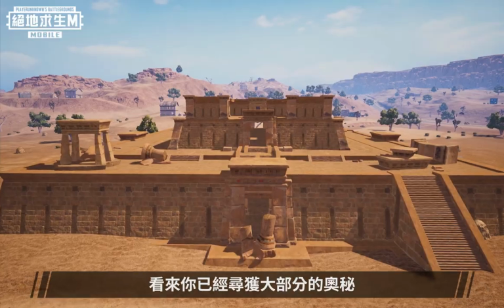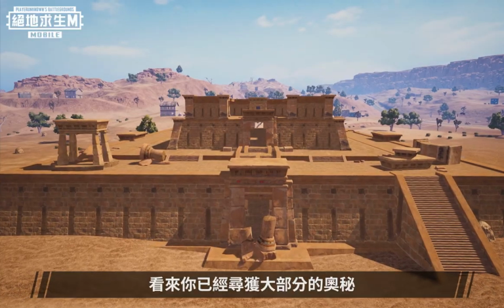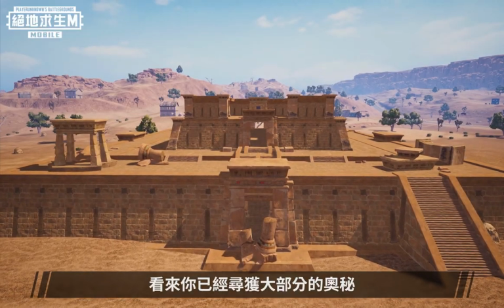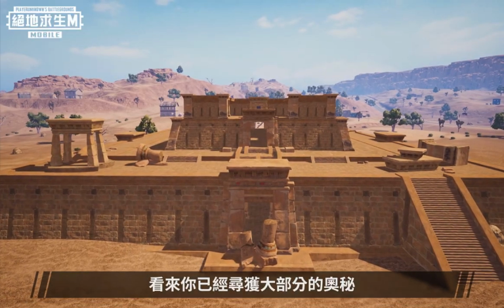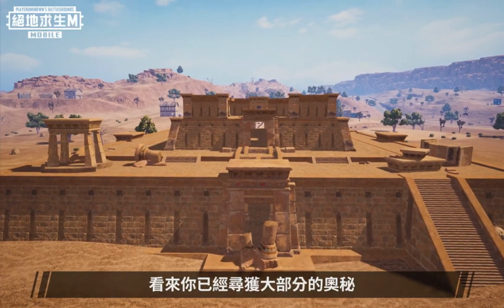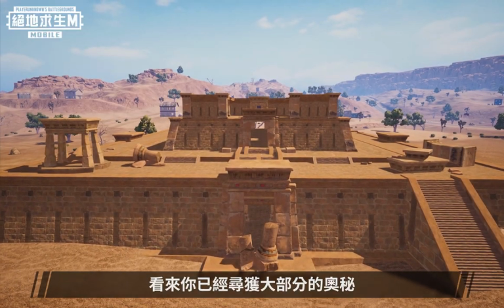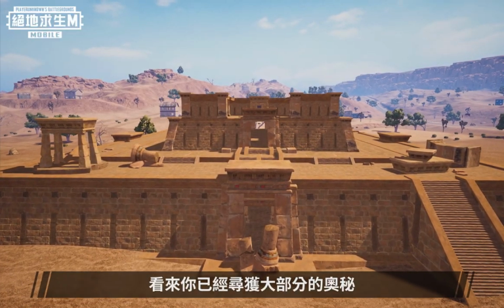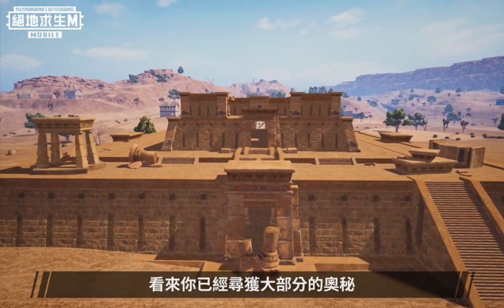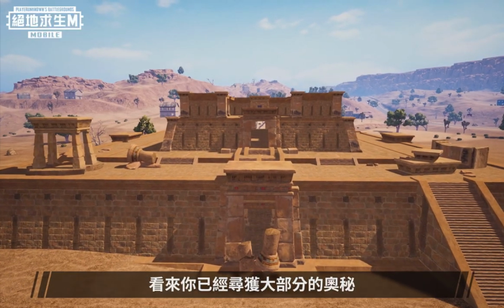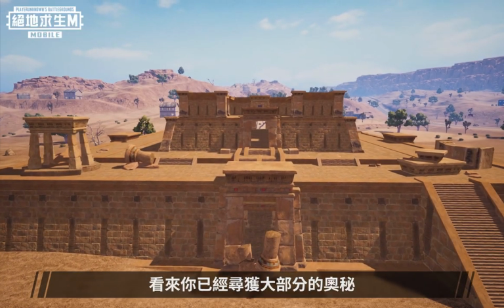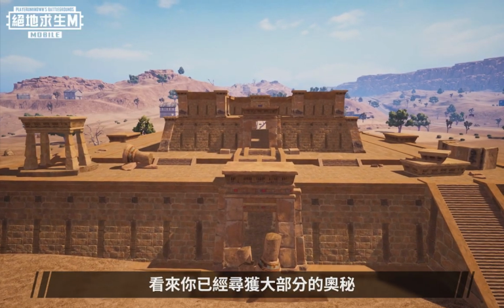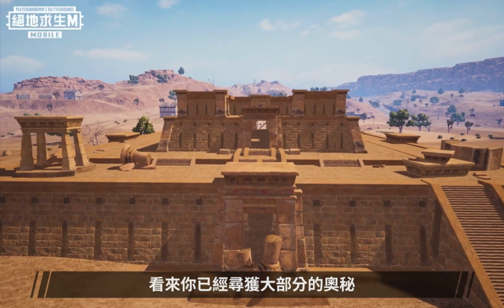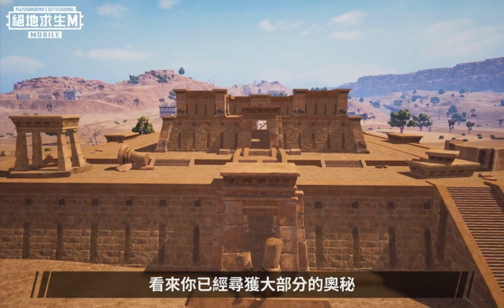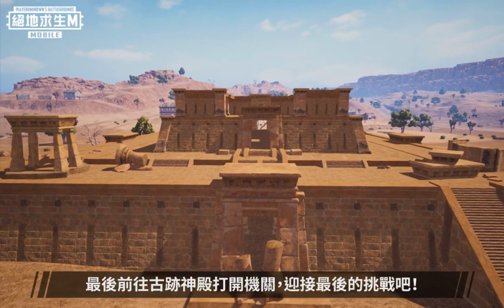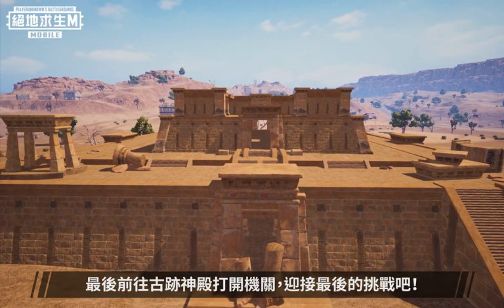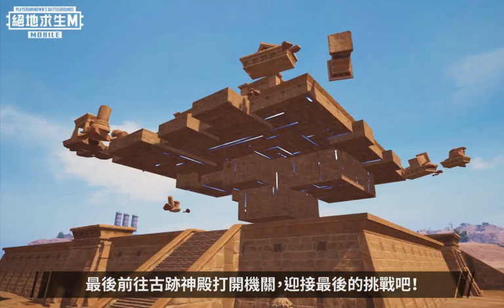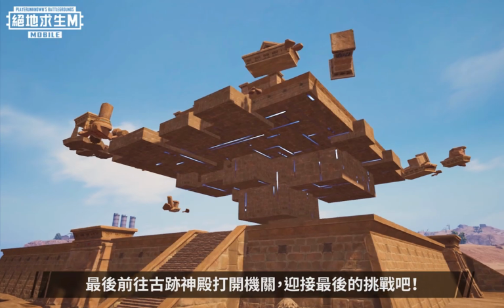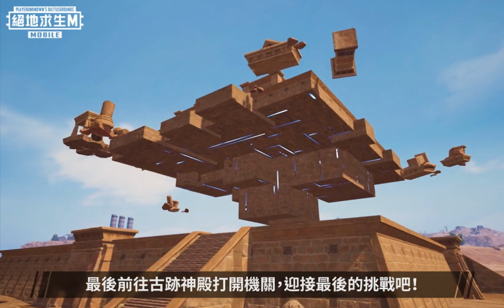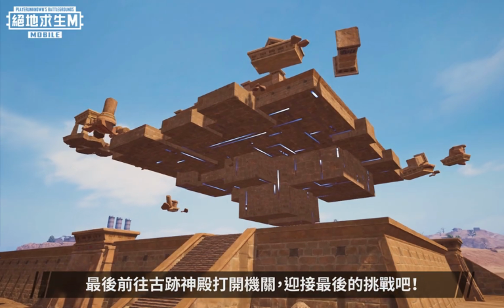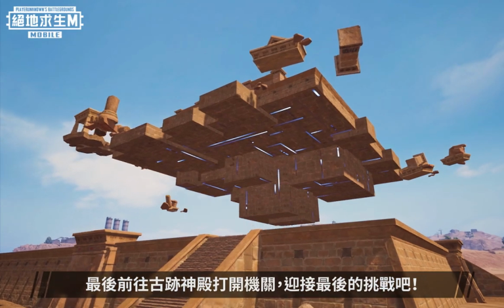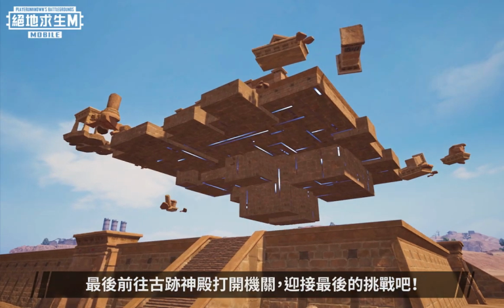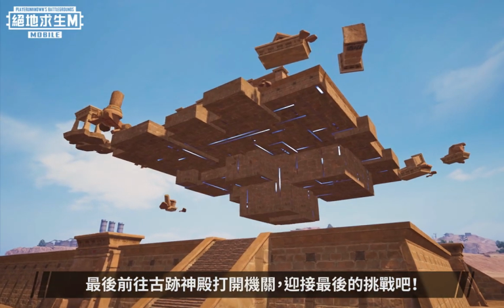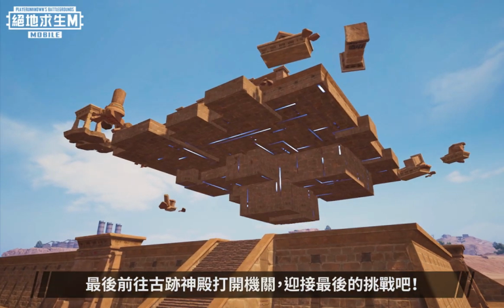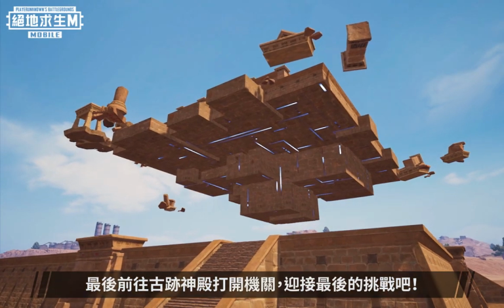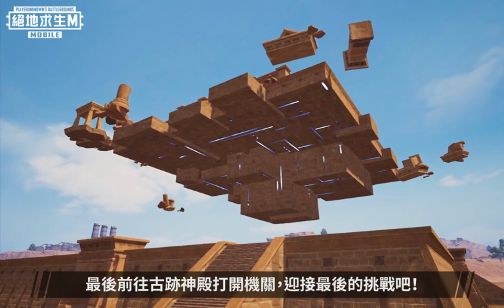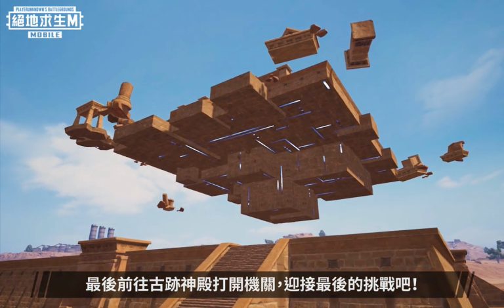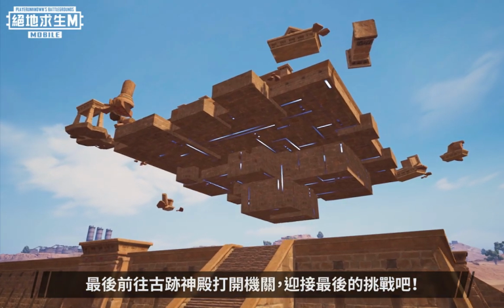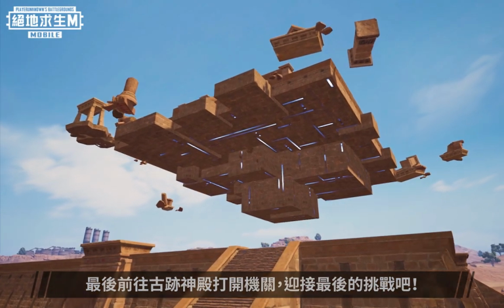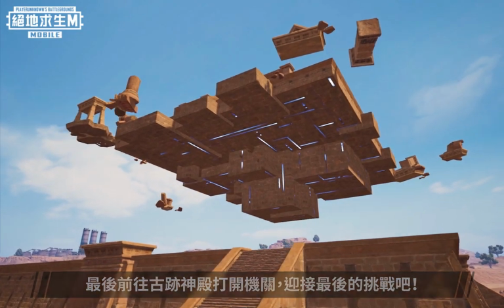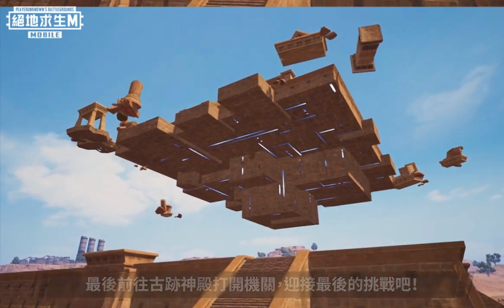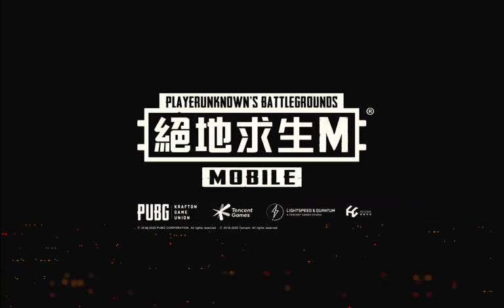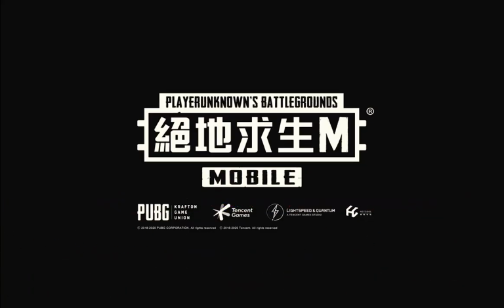It appears you'll track down most of the mysteries. Let's go to the ancient secret and attempt the challenge!